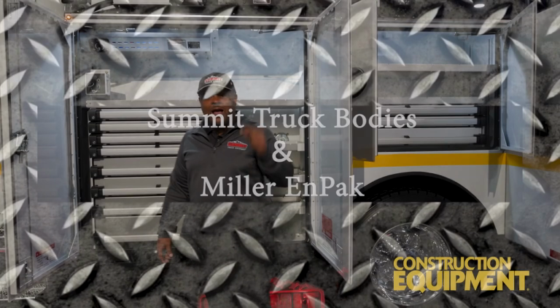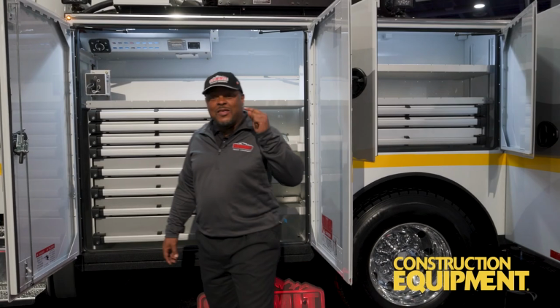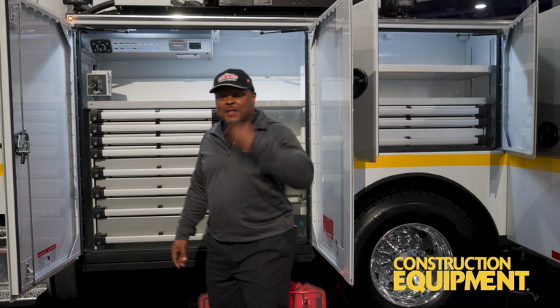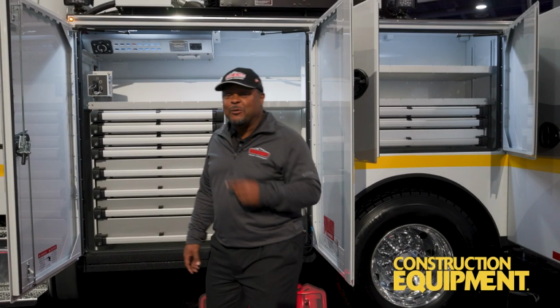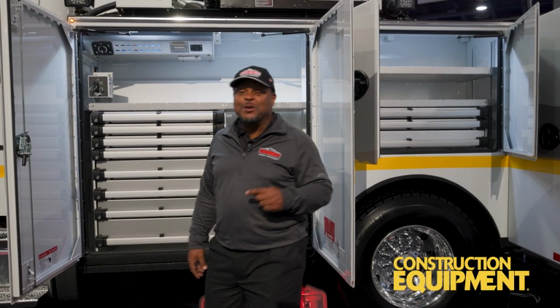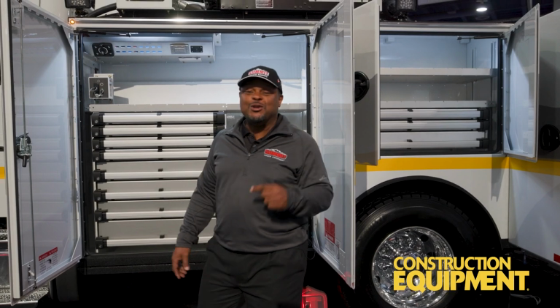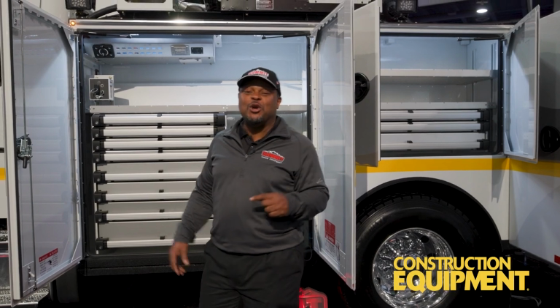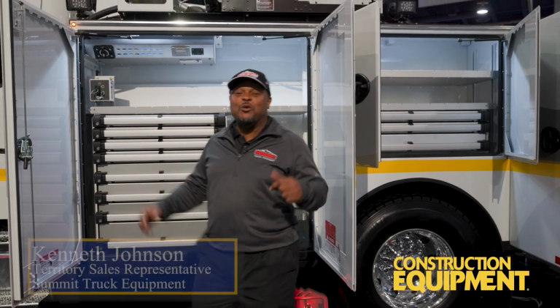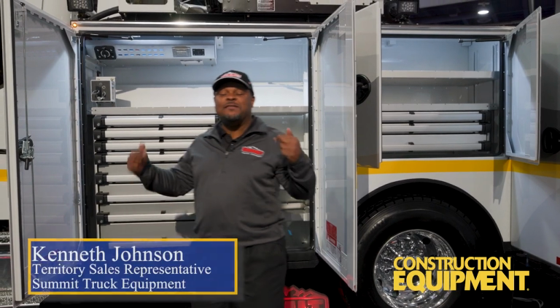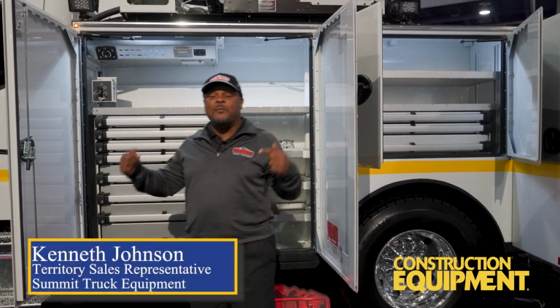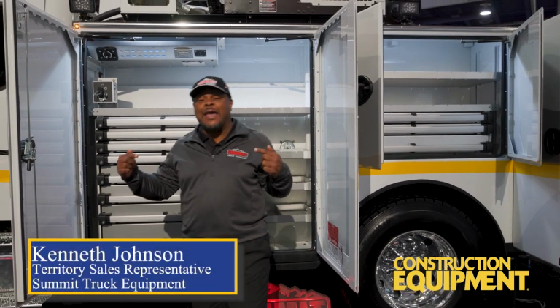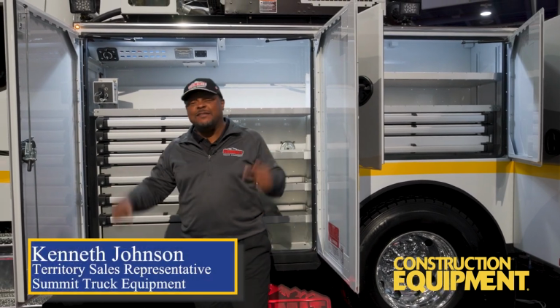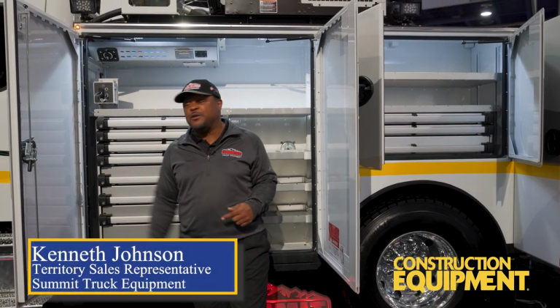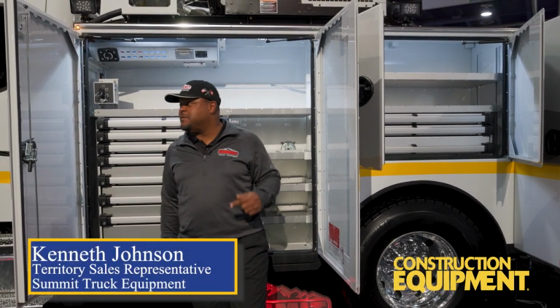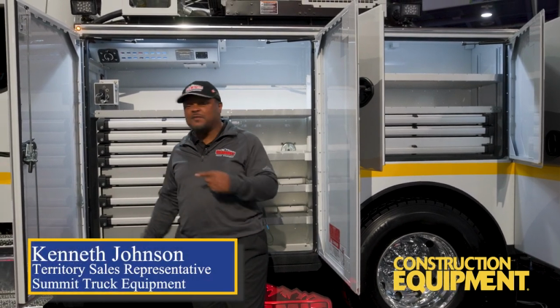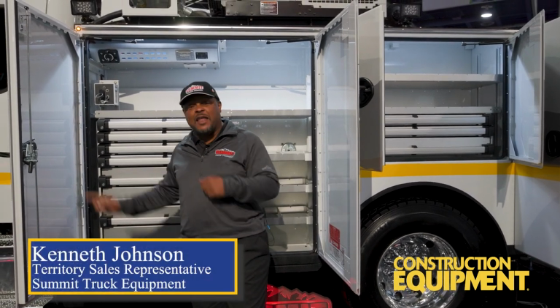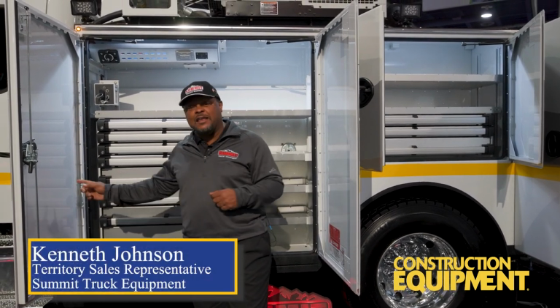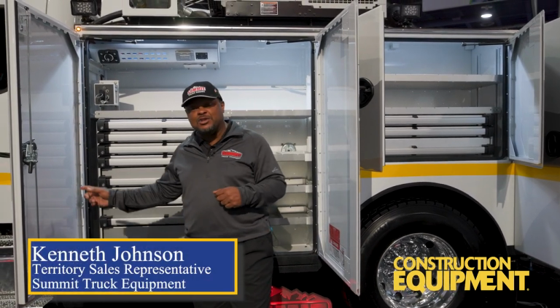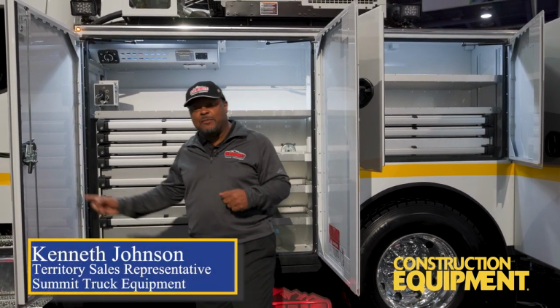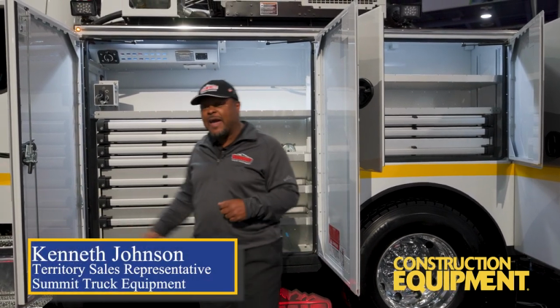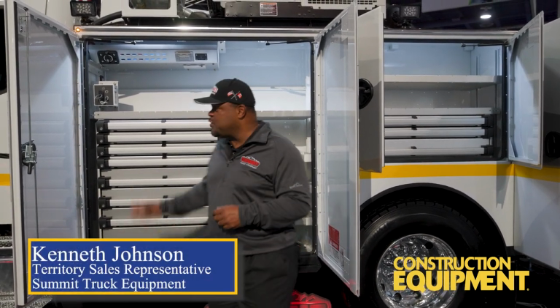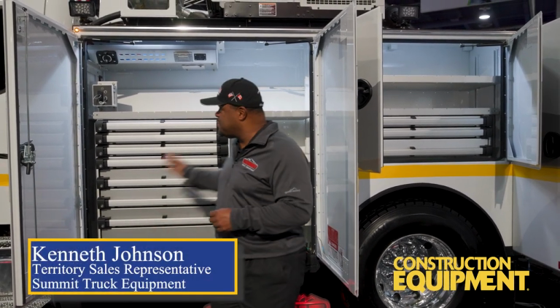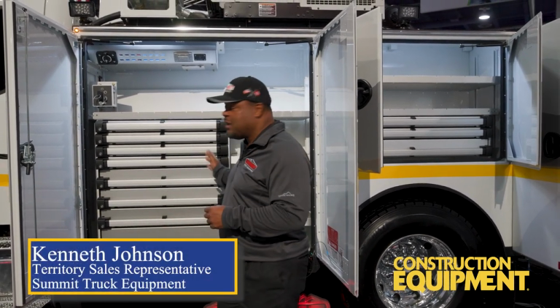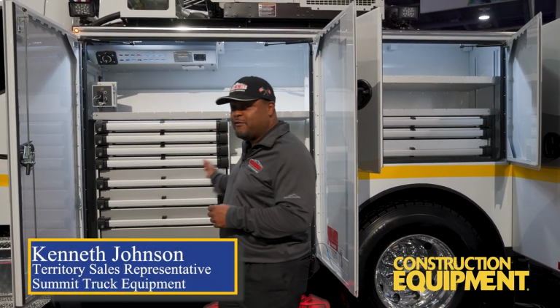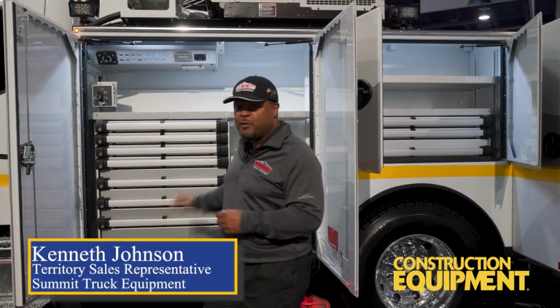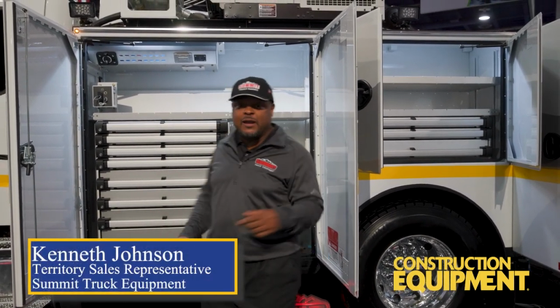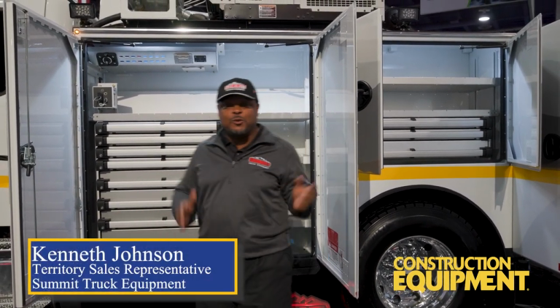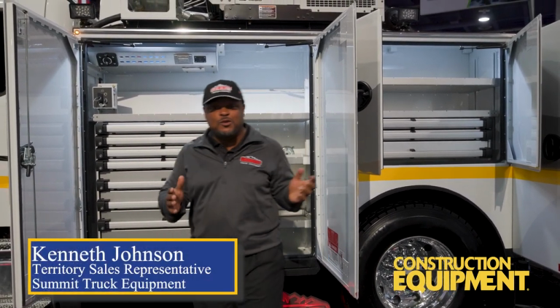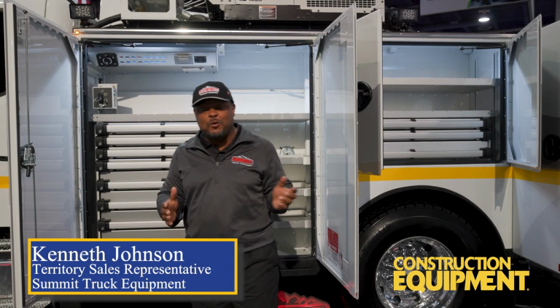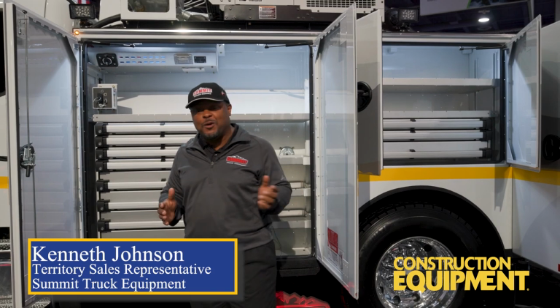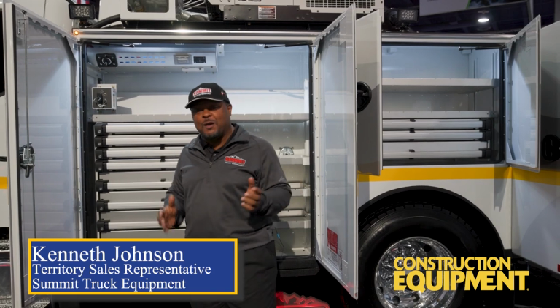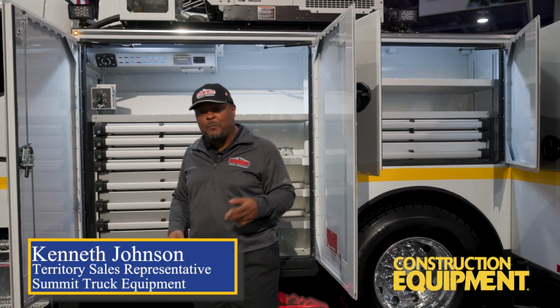This is an opportunity to show you a Summit 8 Series. This is a 90-inch cab to axle, and it features an 11-foot body with a 2-foot work deck bumper.